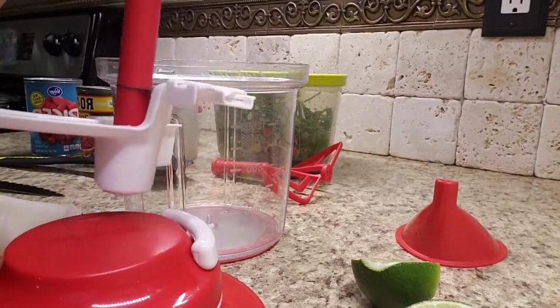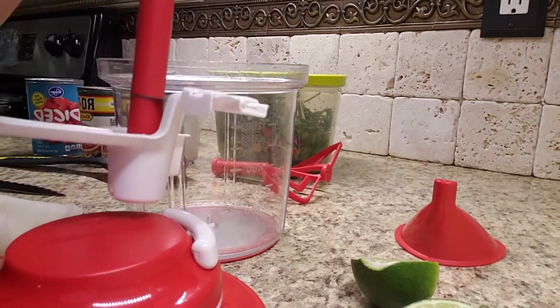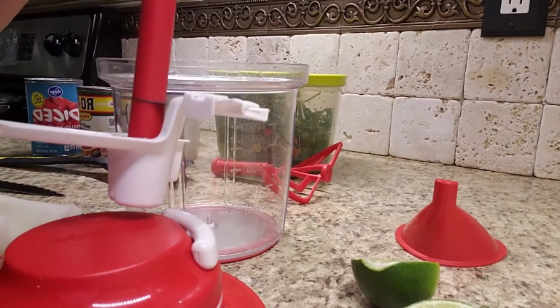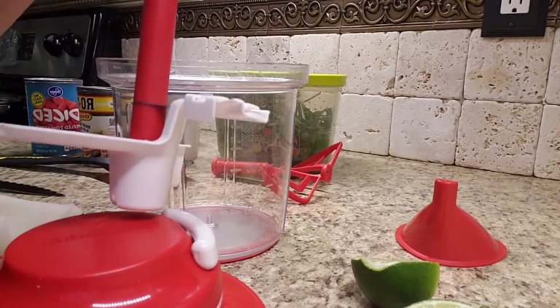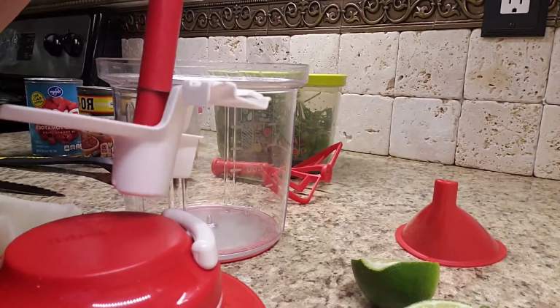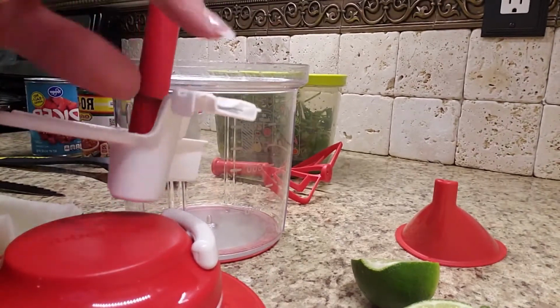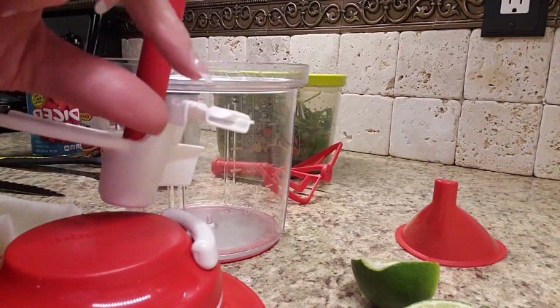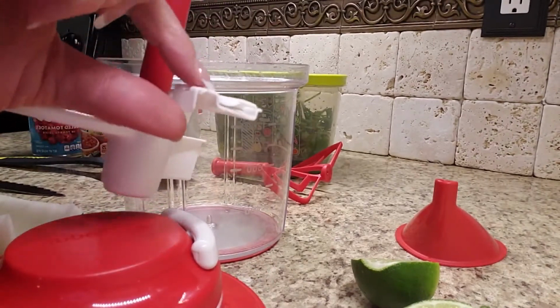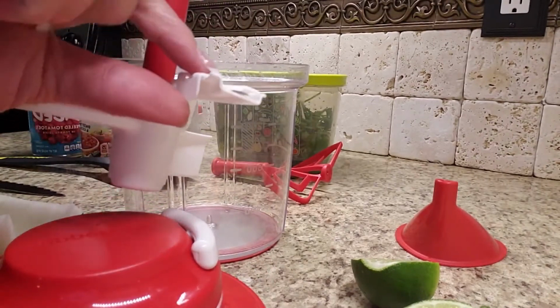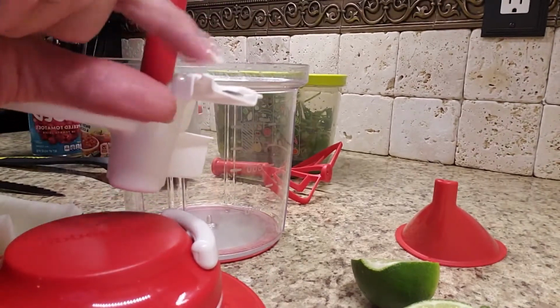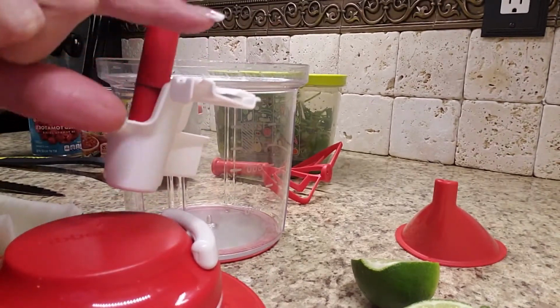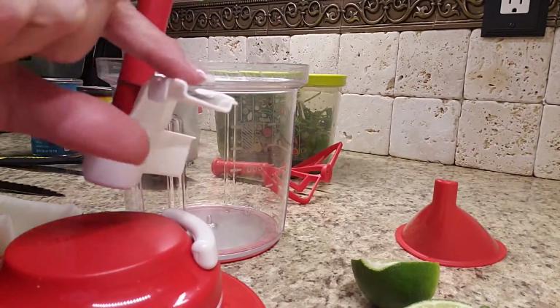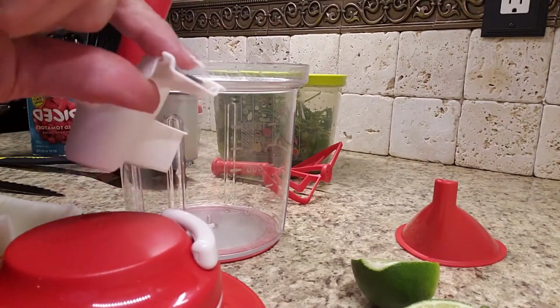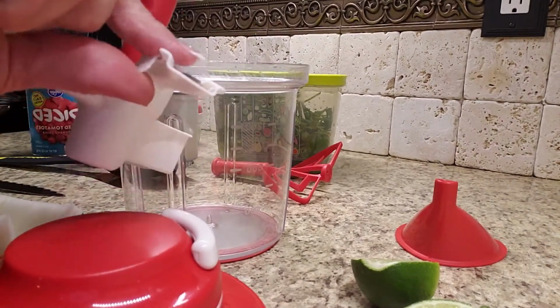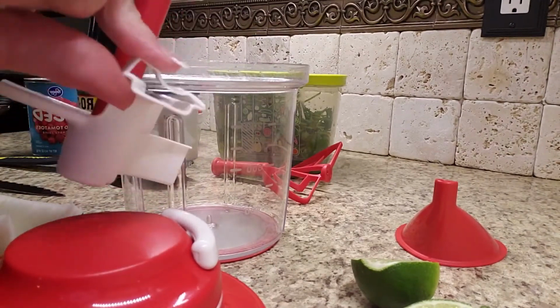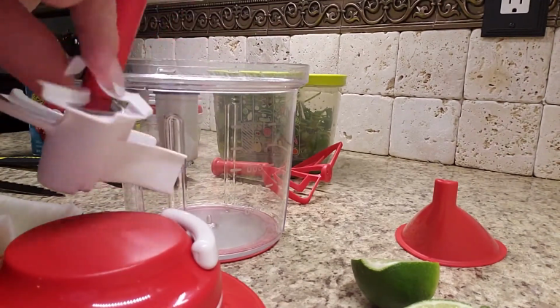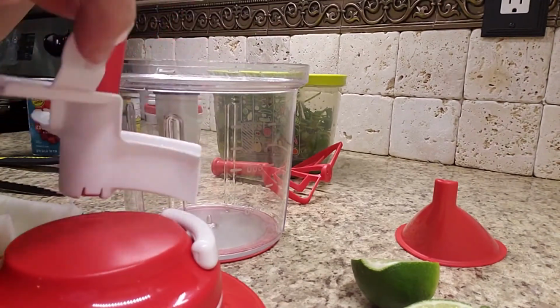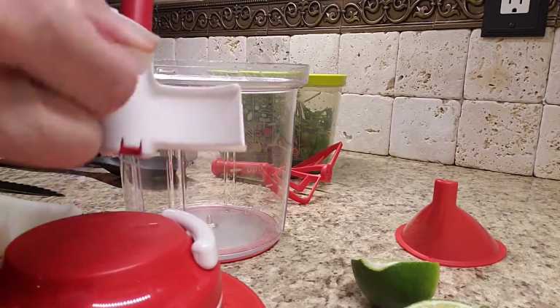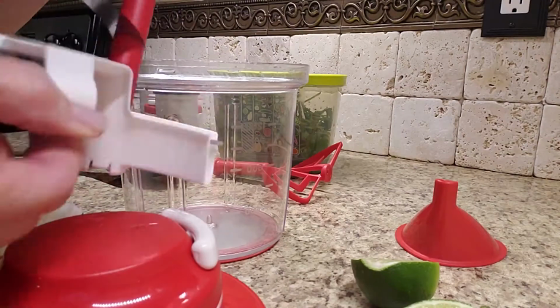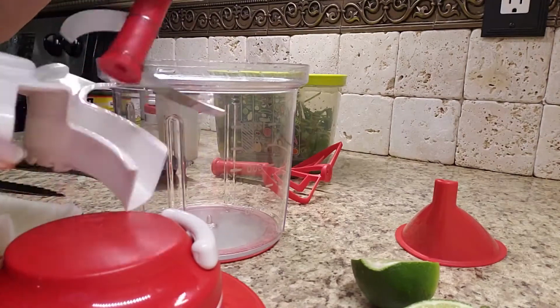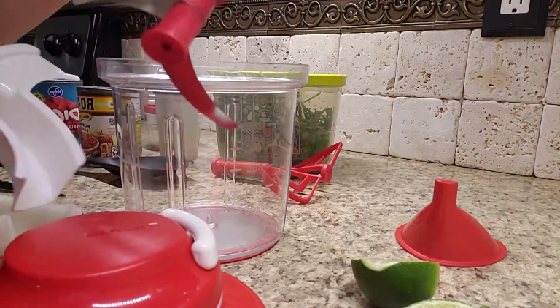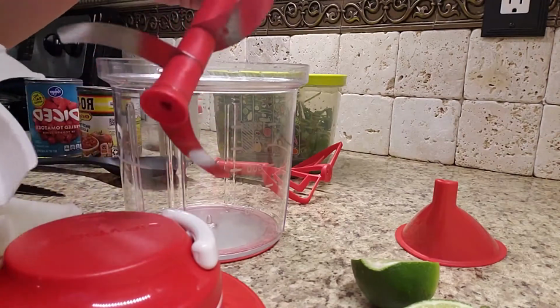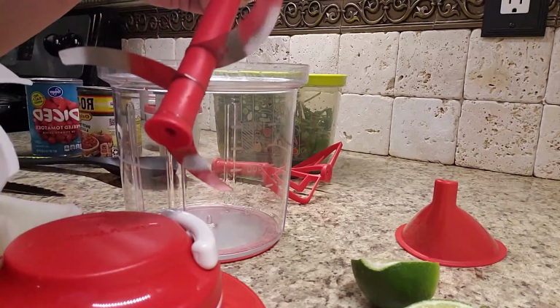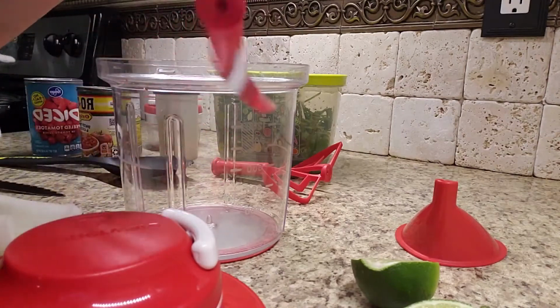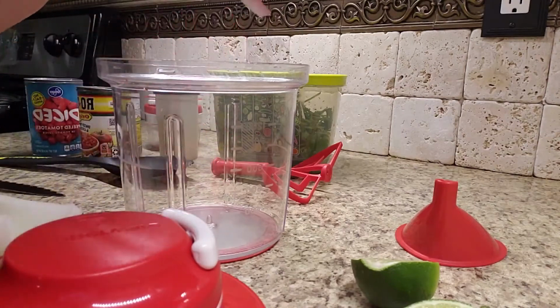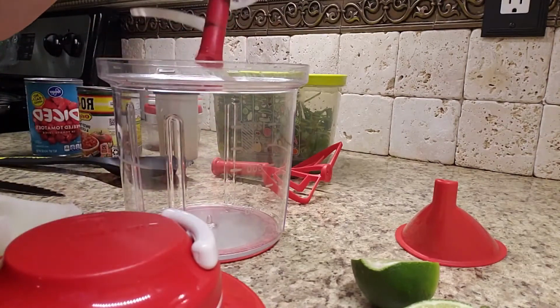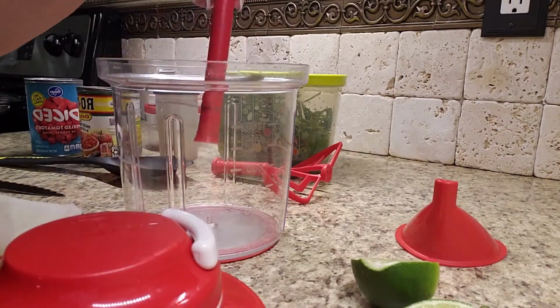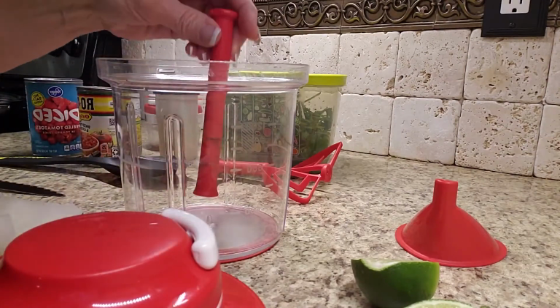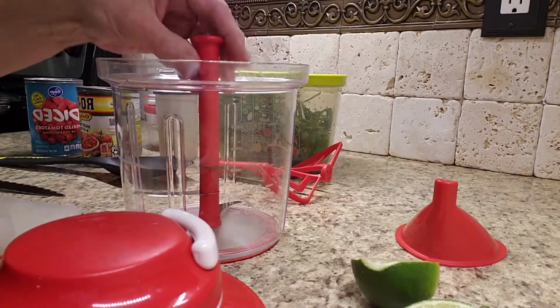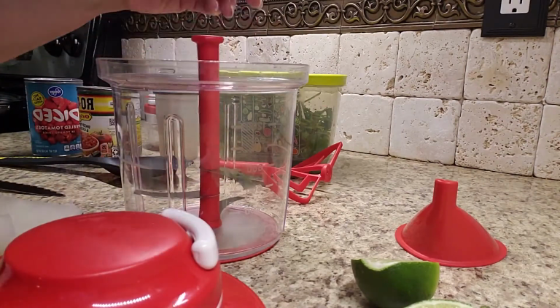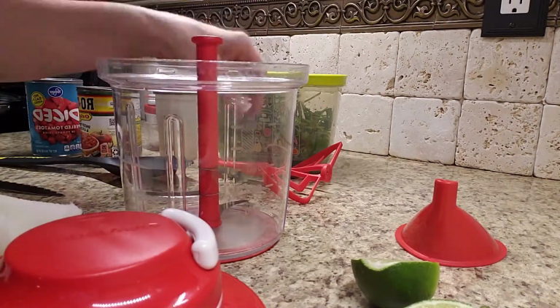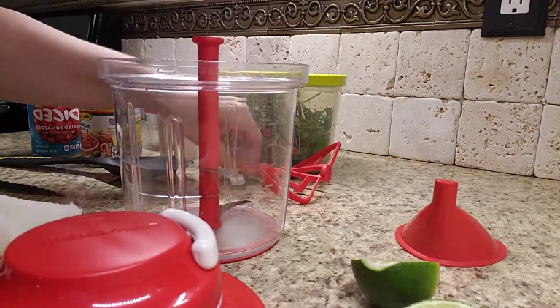It comes with a very, very sharp blade. In fact, it has a guard that we tell you to make sure you always use.